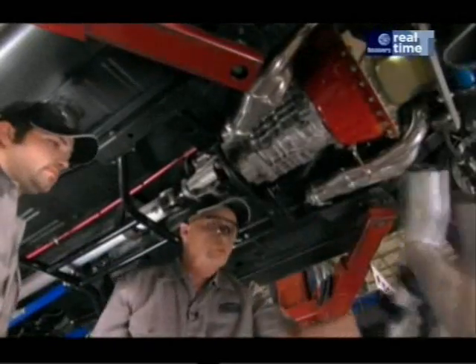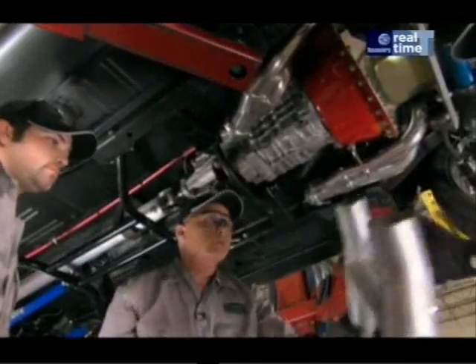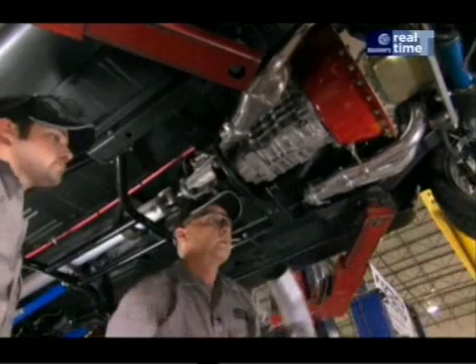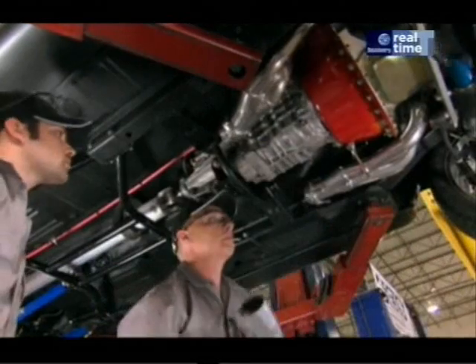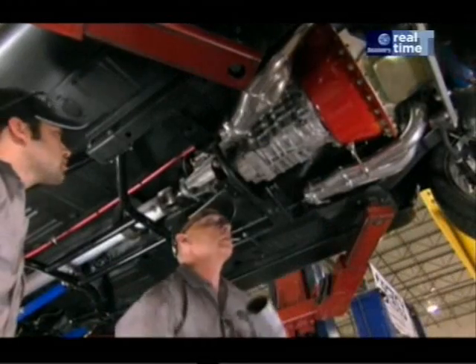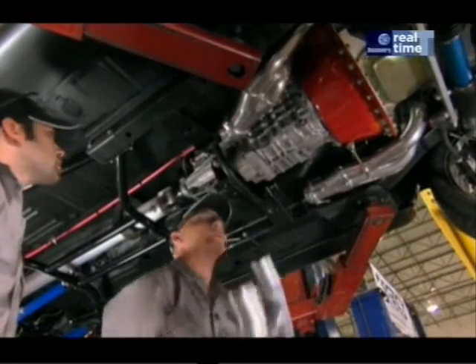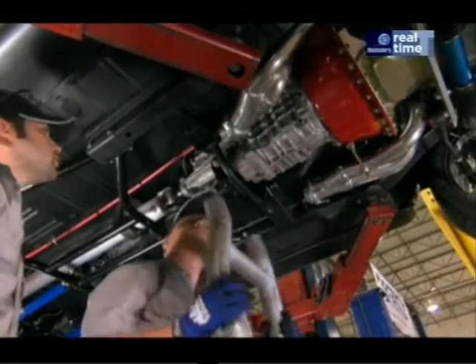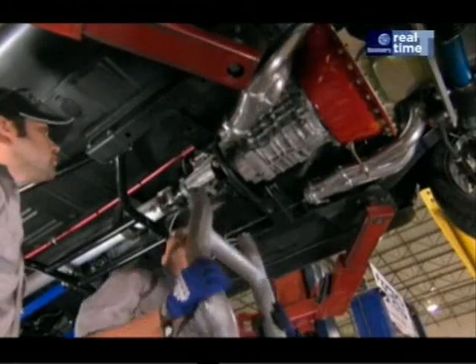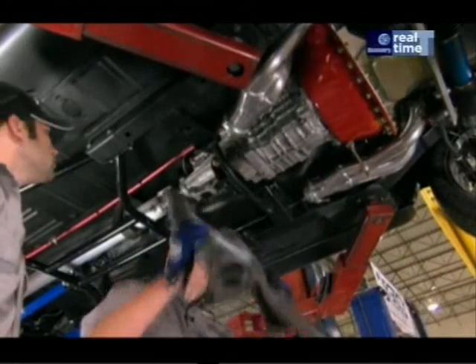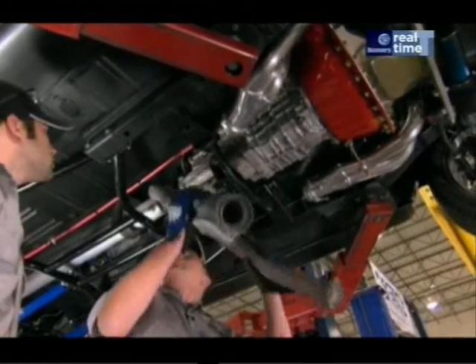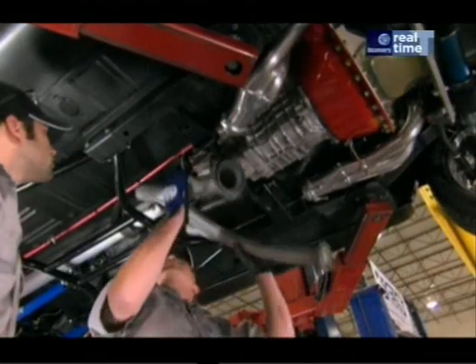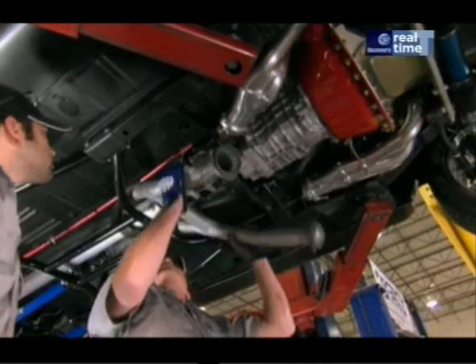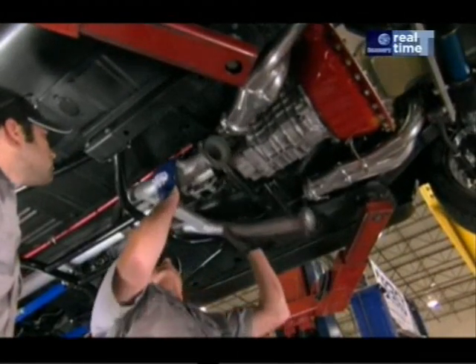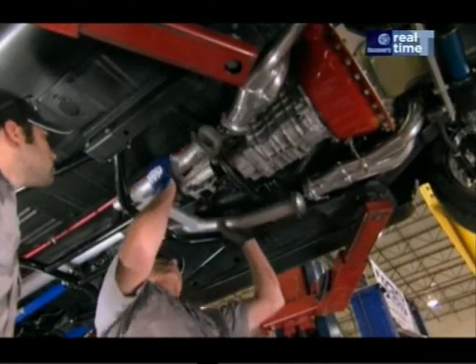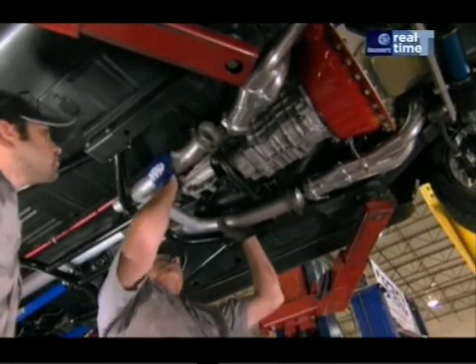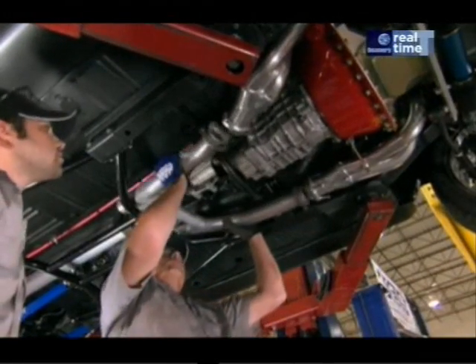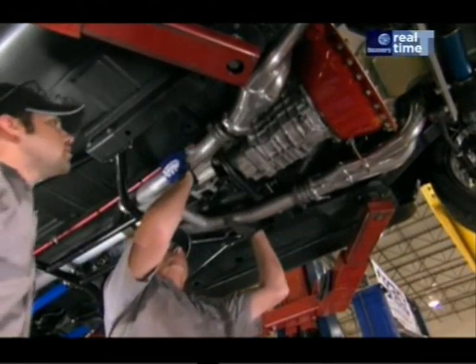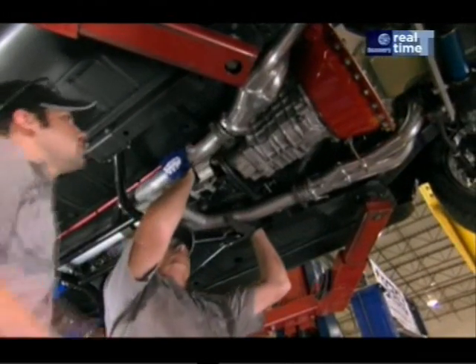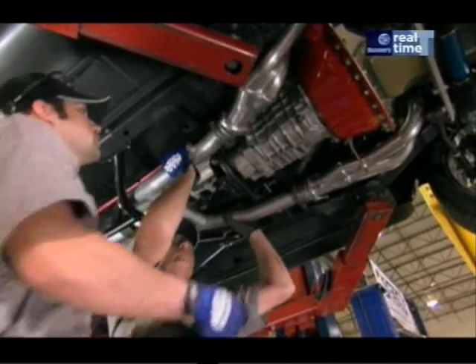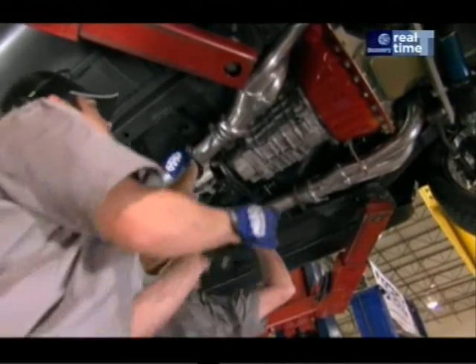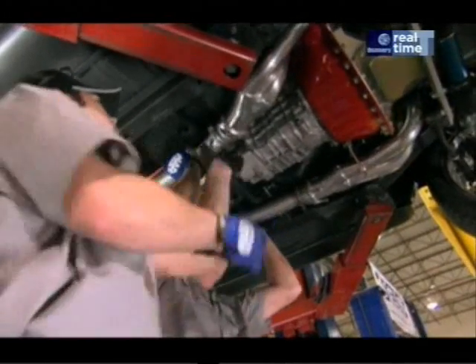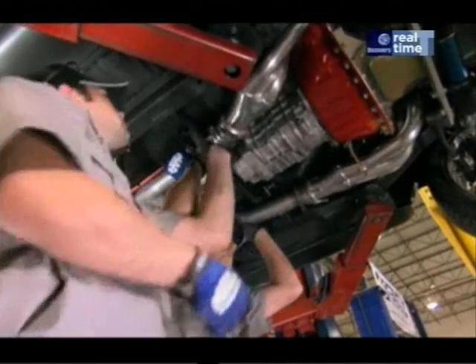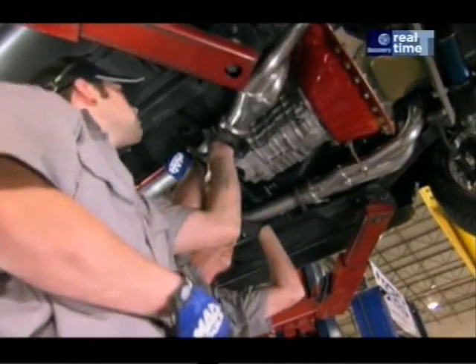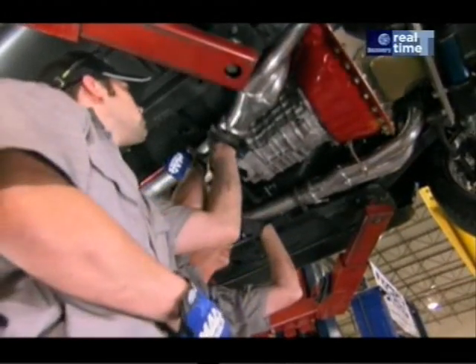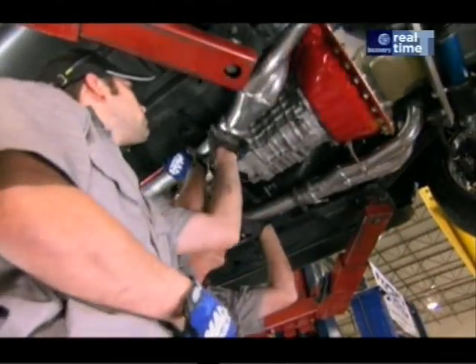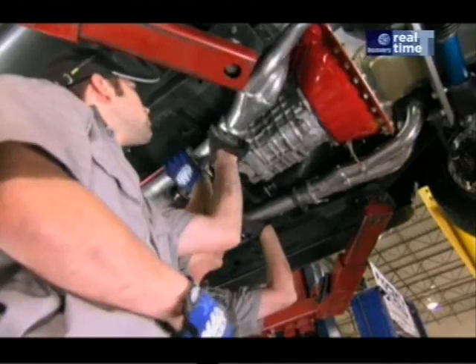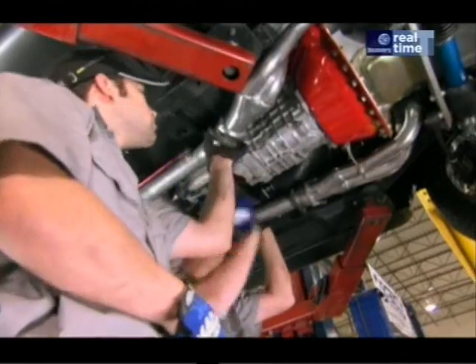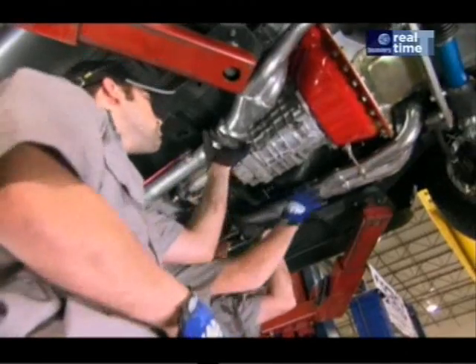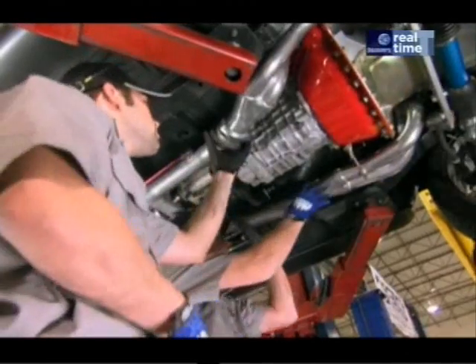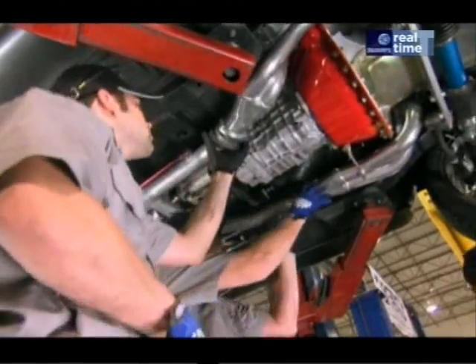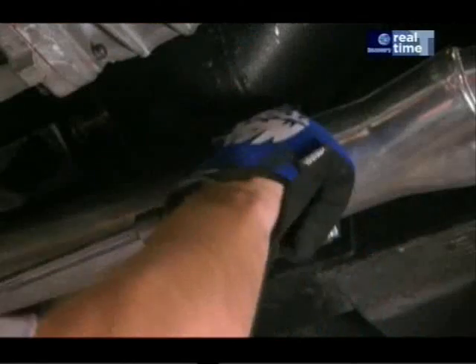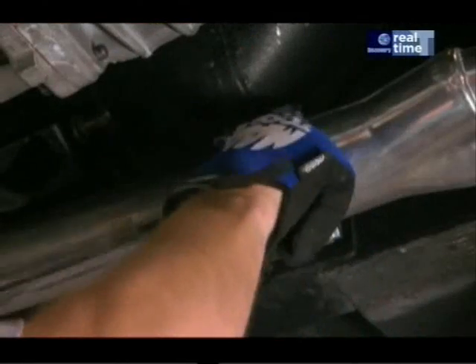They install an H-pipe to the front end of the exhaust system, specially designed to help equalise the pressure on the engine.